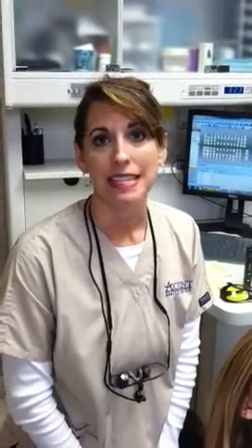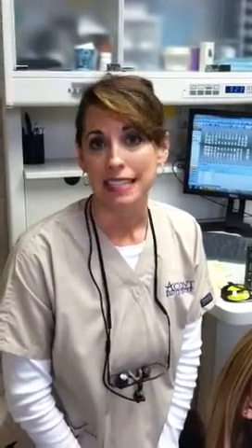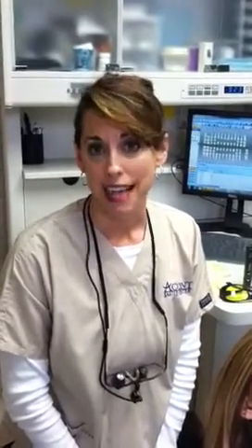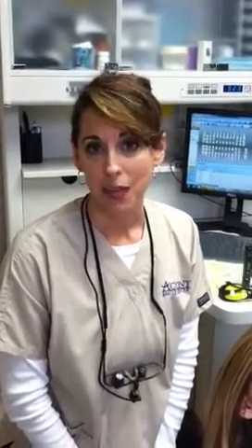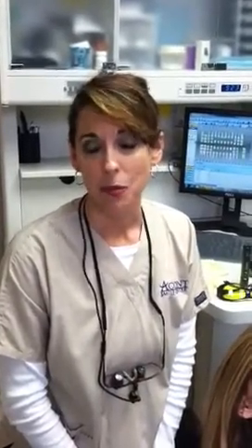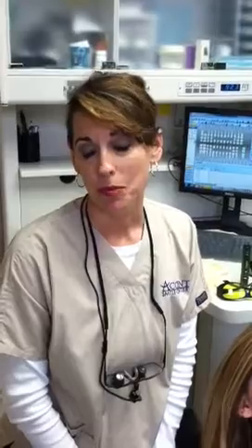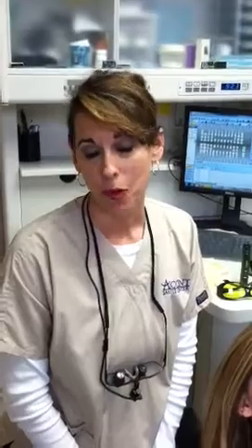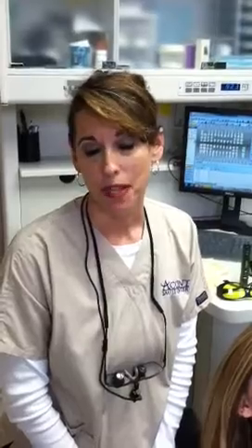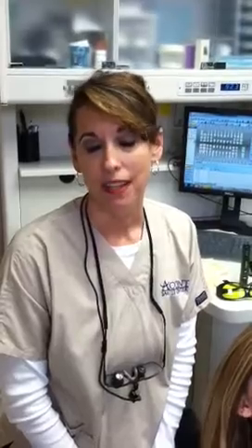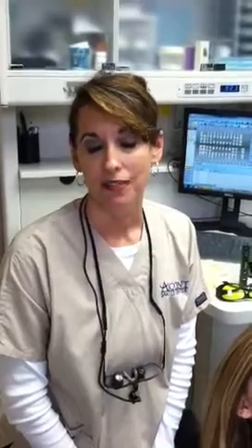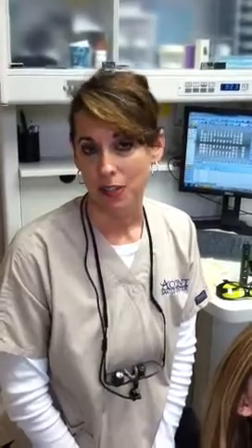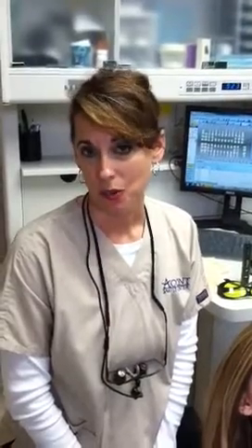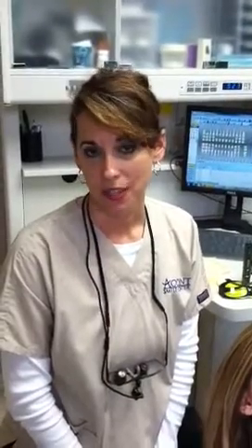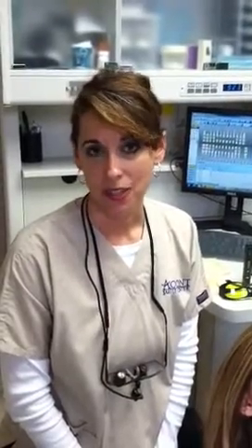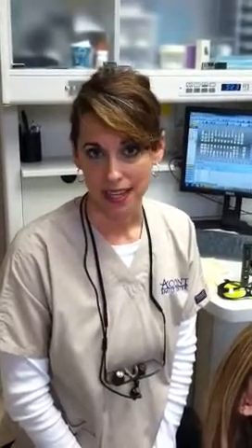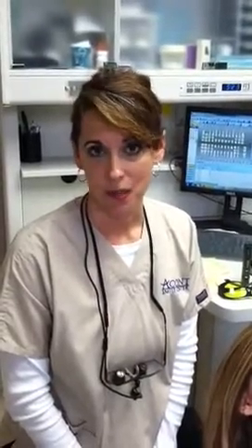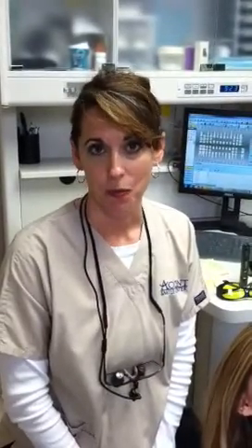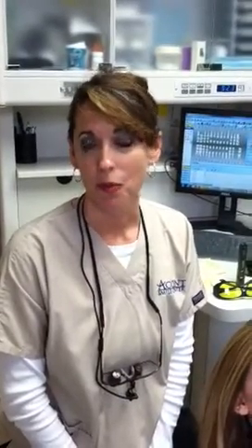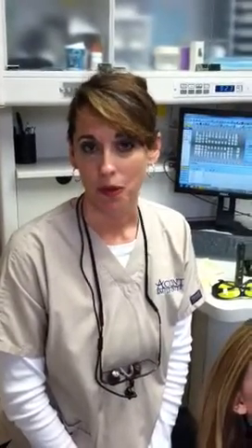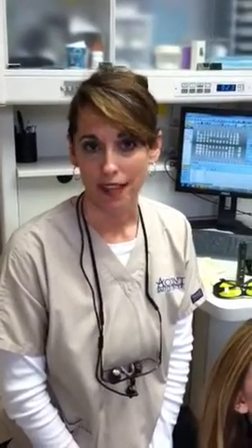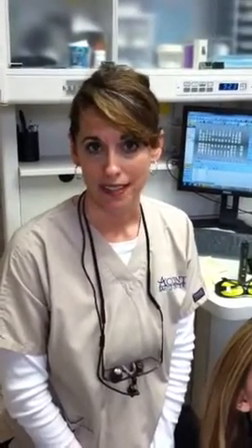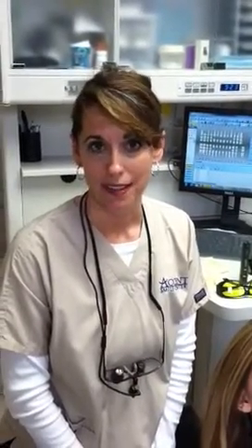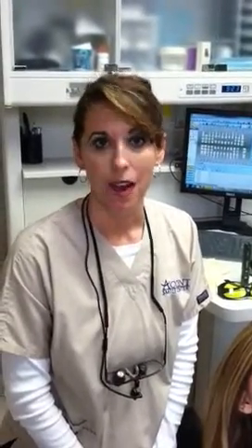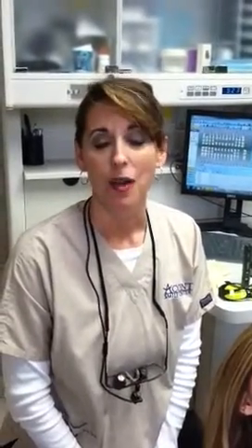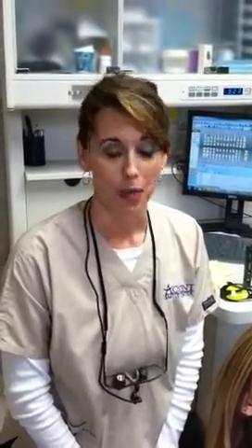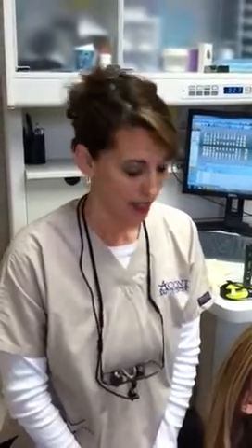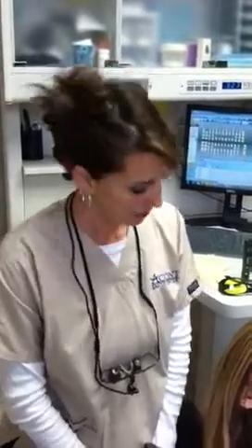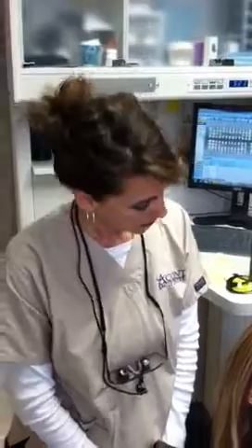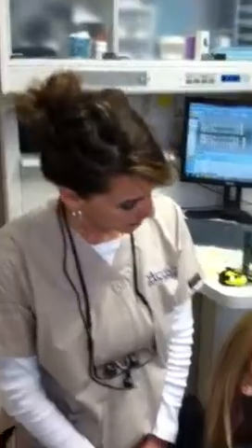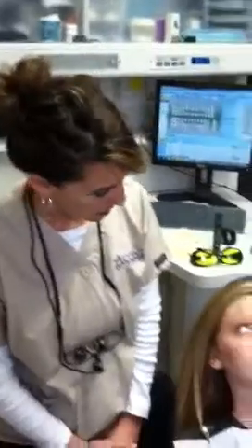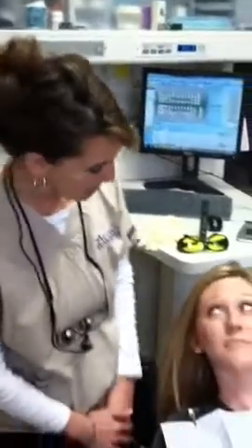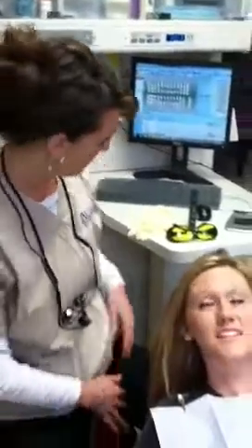Today, we'll be performing an advanced oral cancer exam with the Oral ID on Brittany. Are you ready, Brittany? Yes.